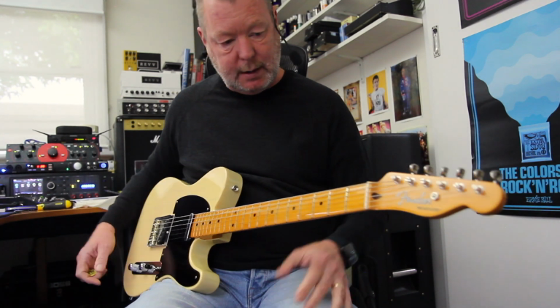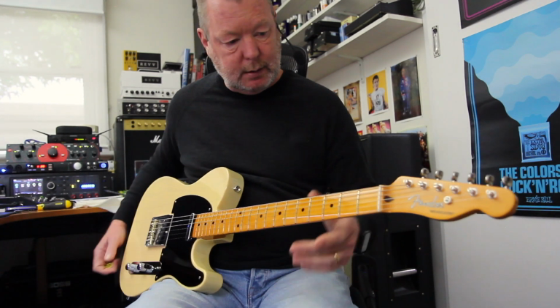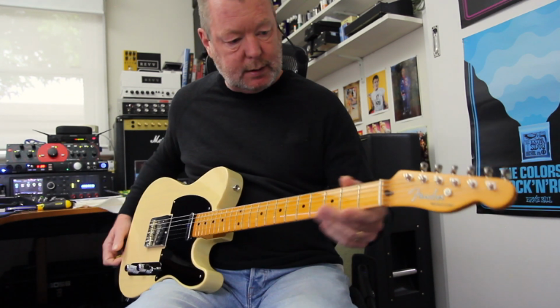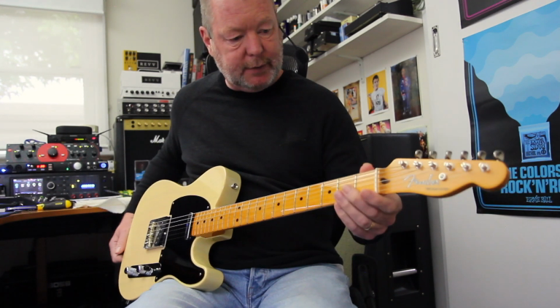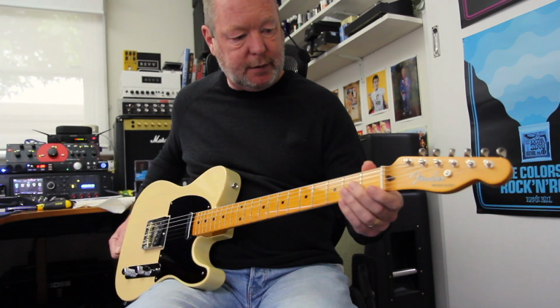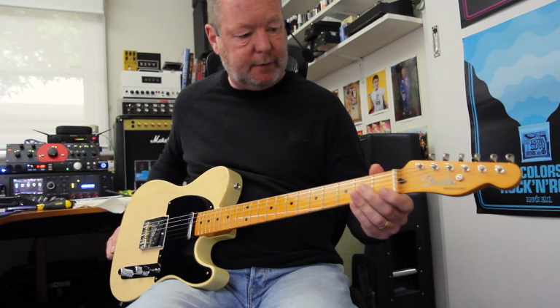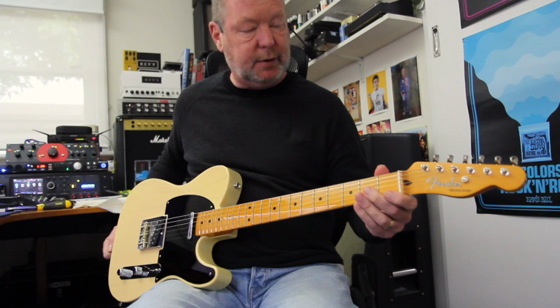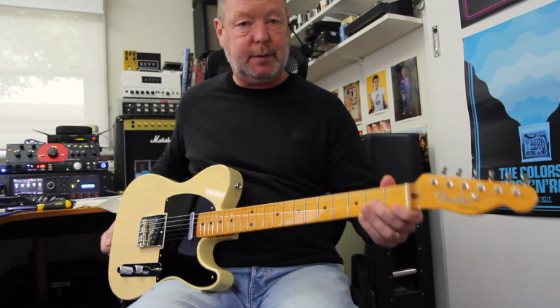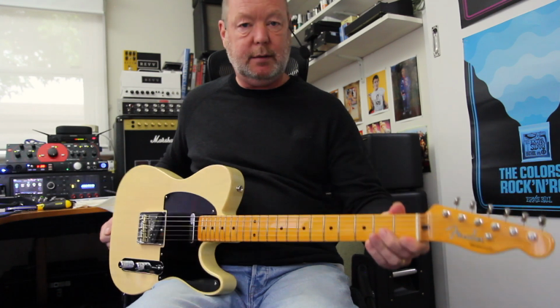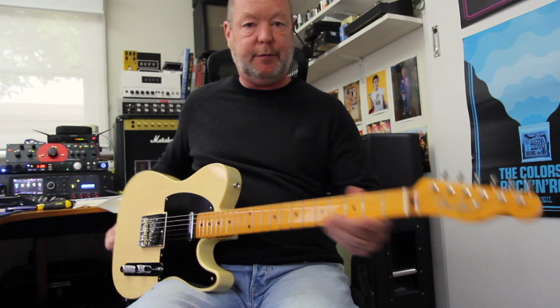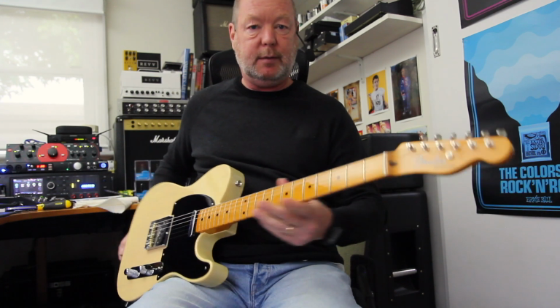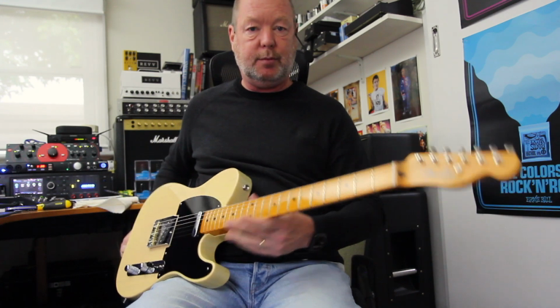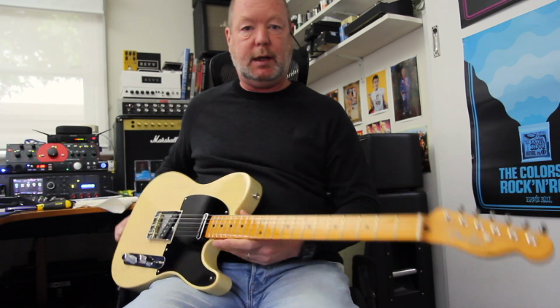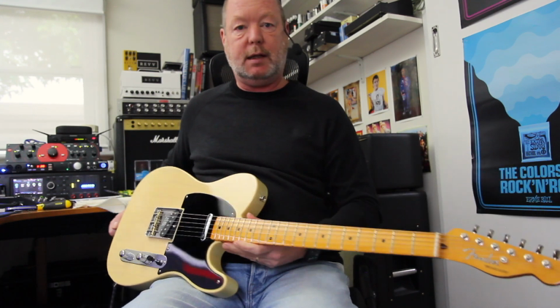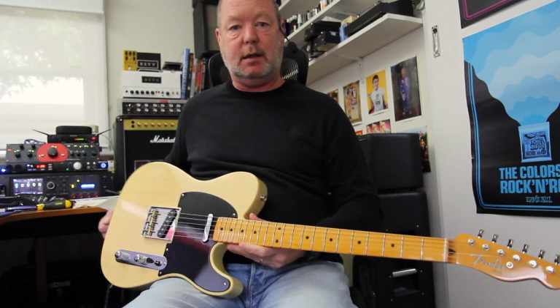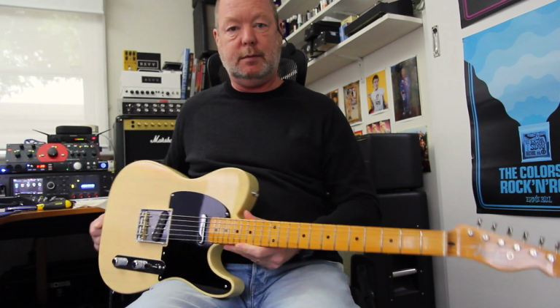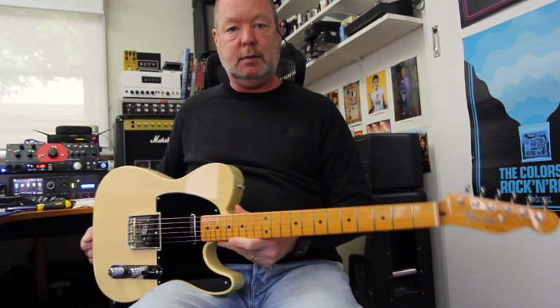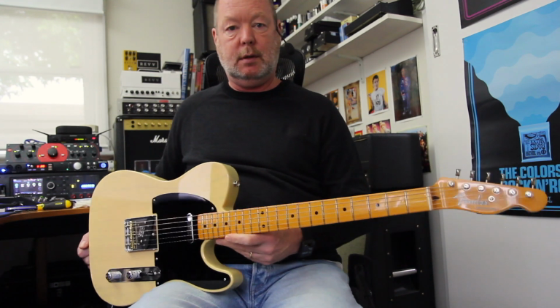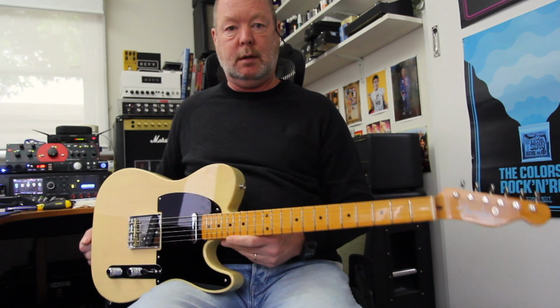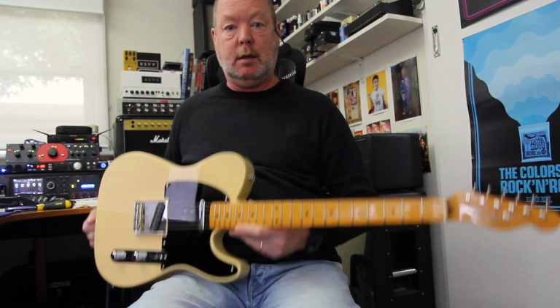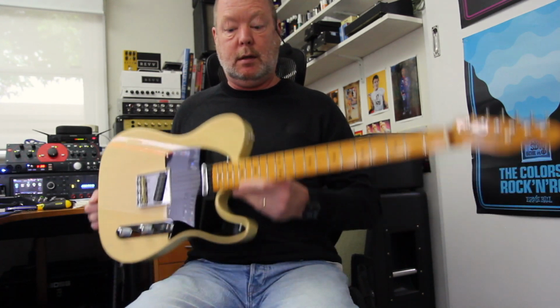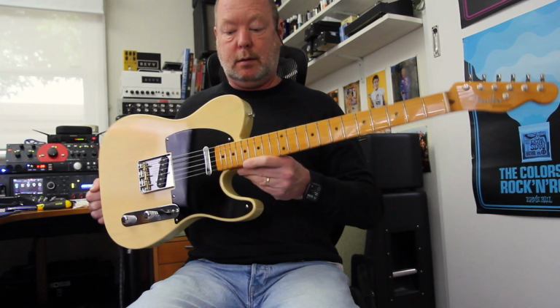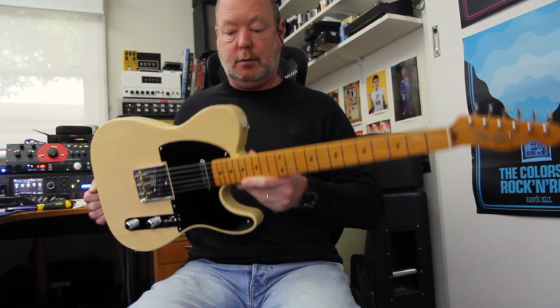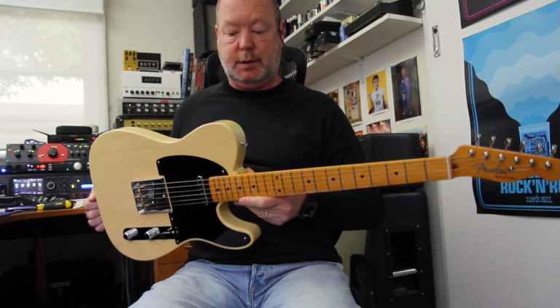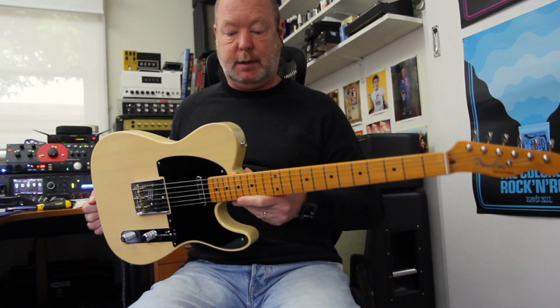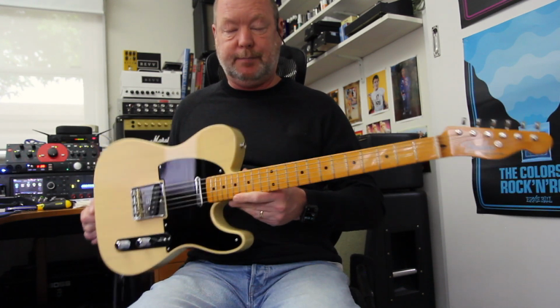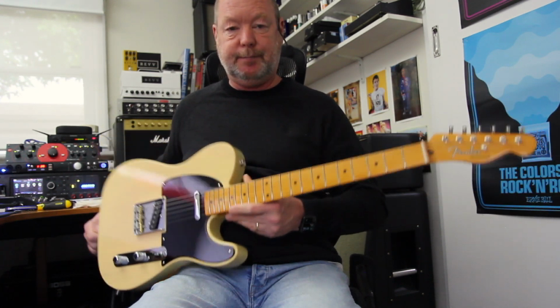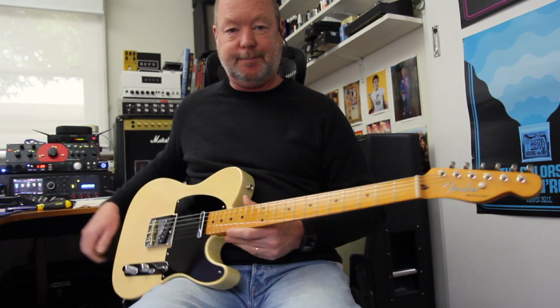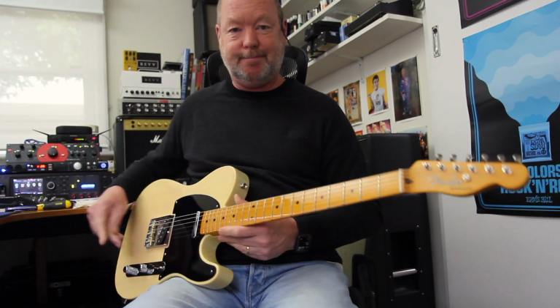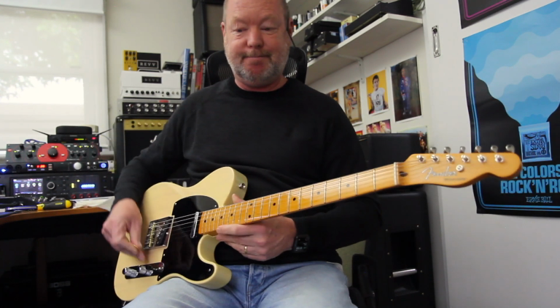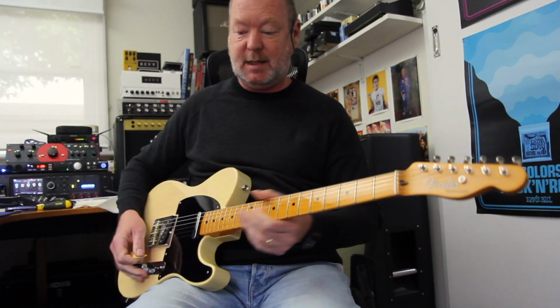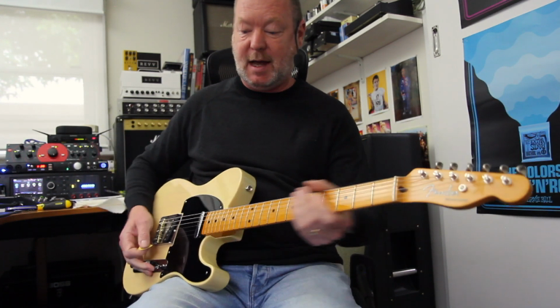The 70th anniversary Fender Broadcaster — gorgeous thing. See ya.